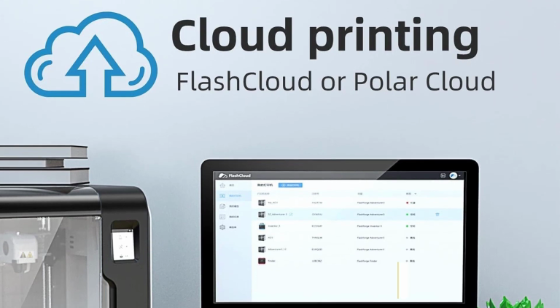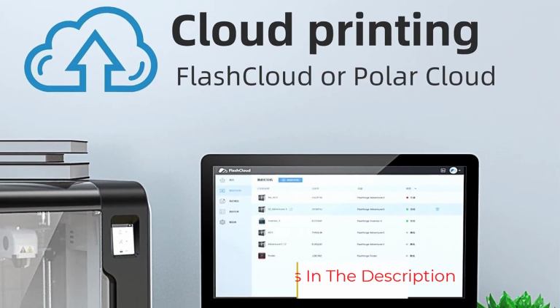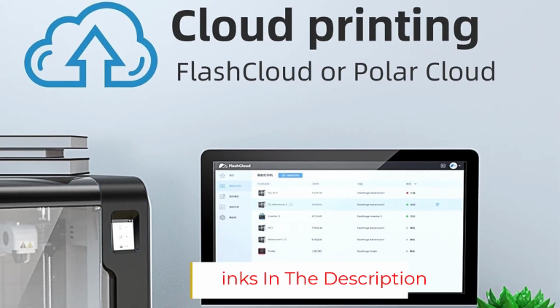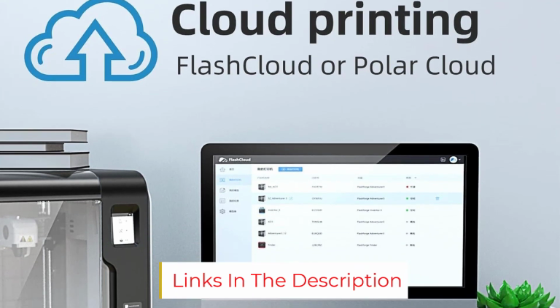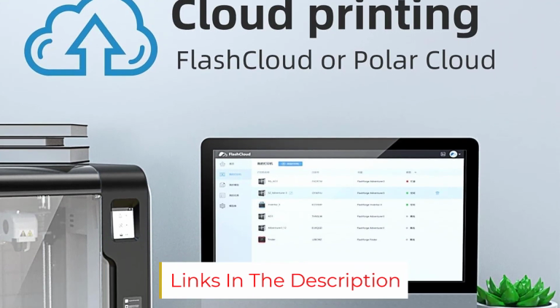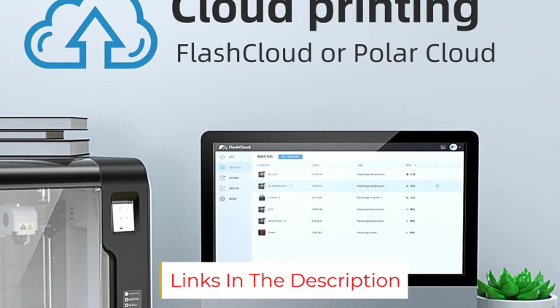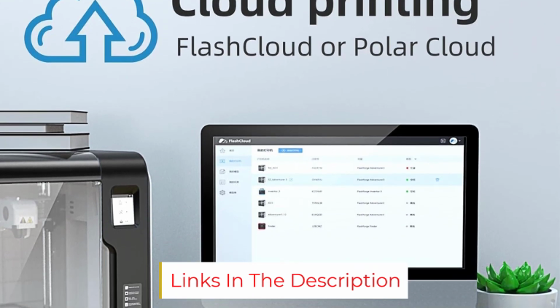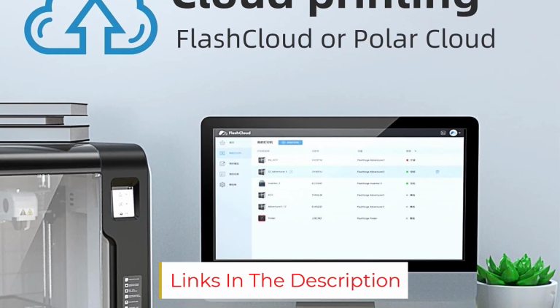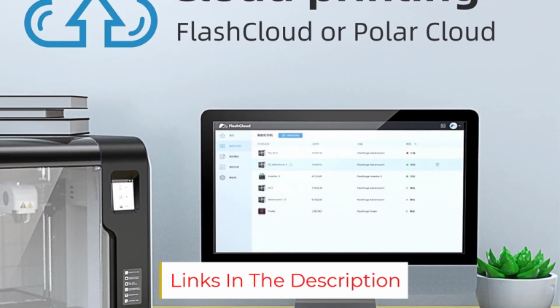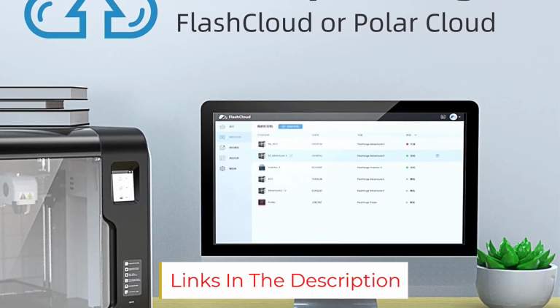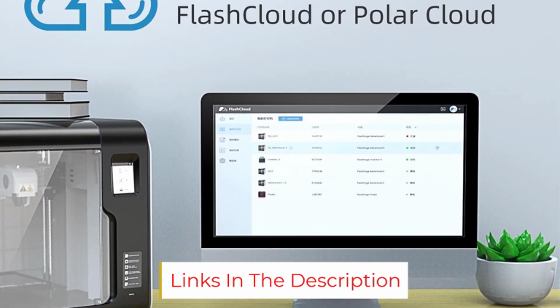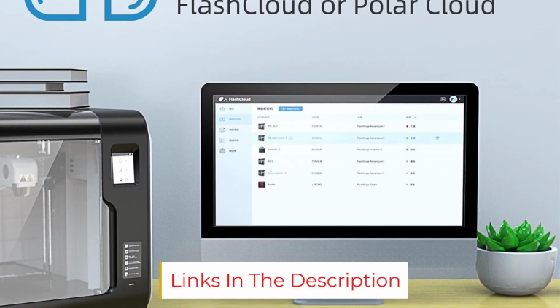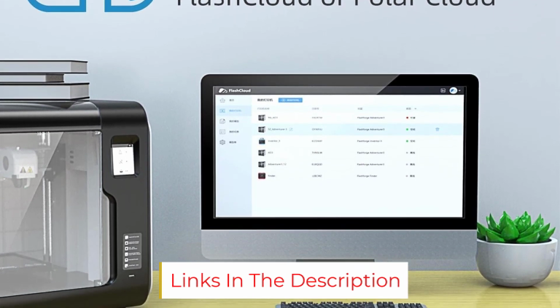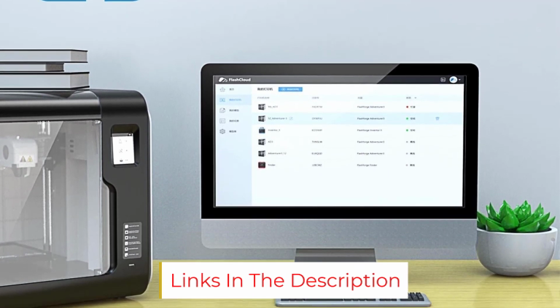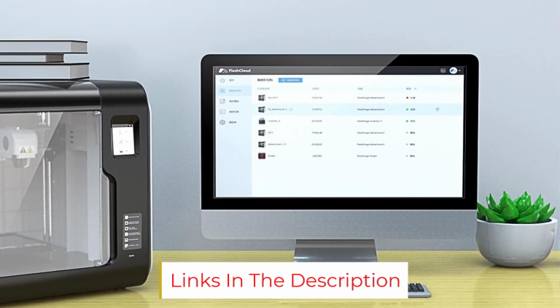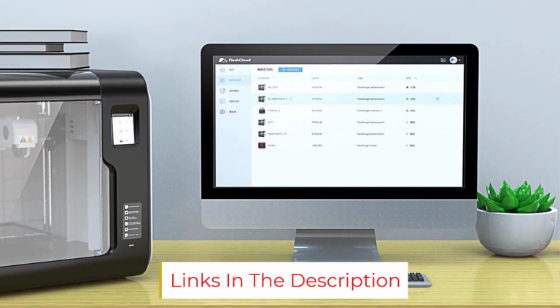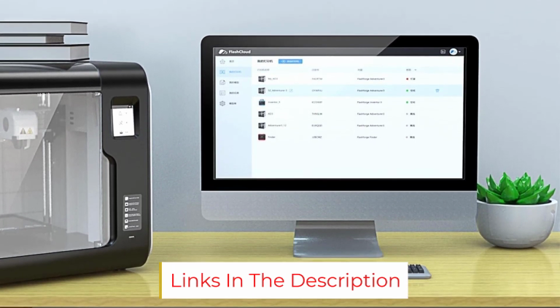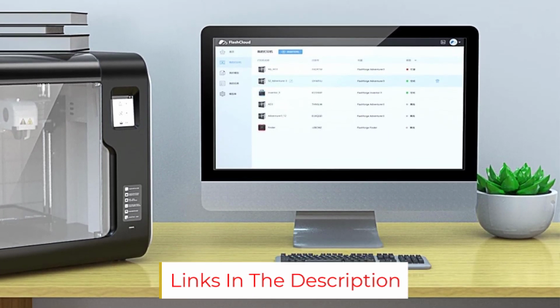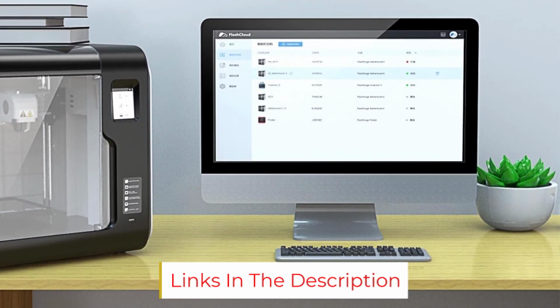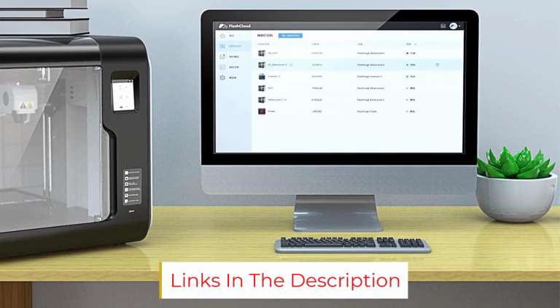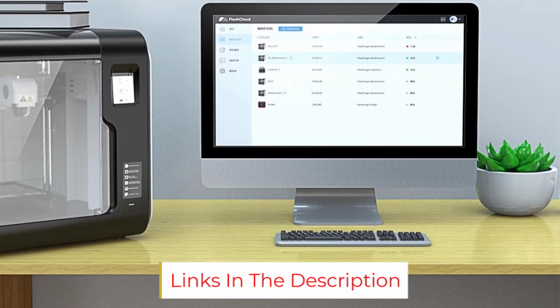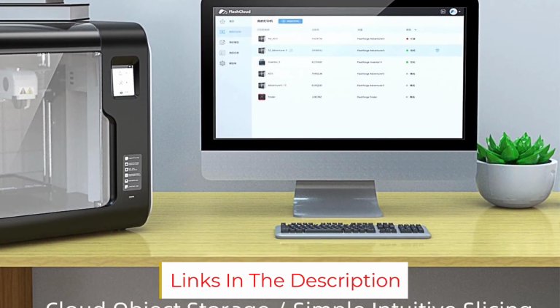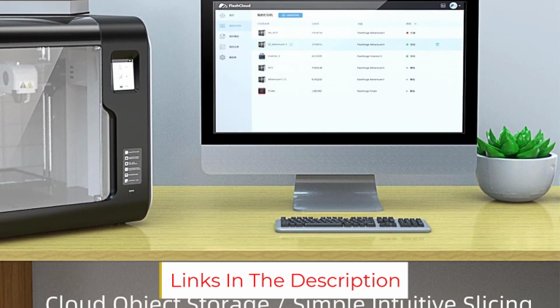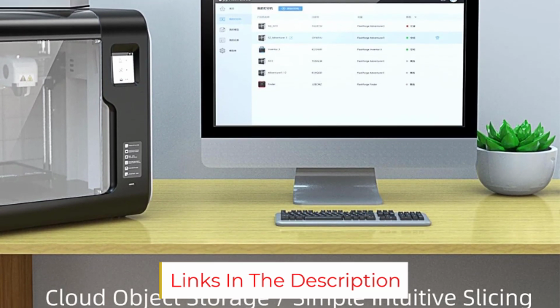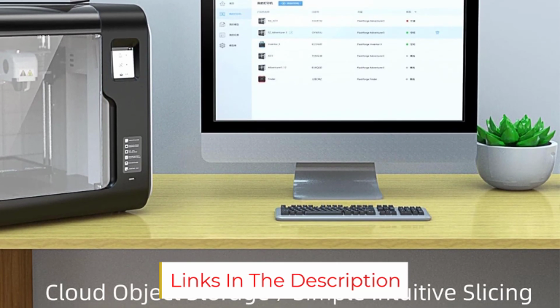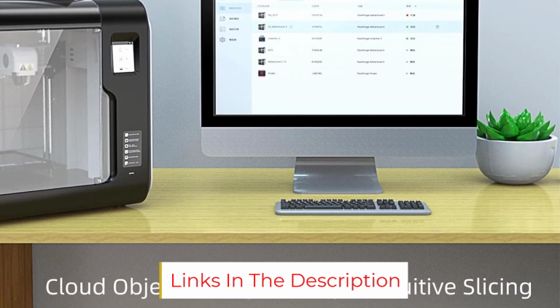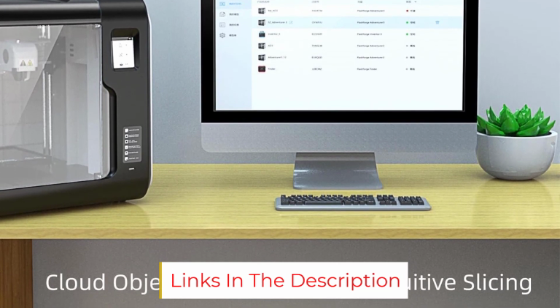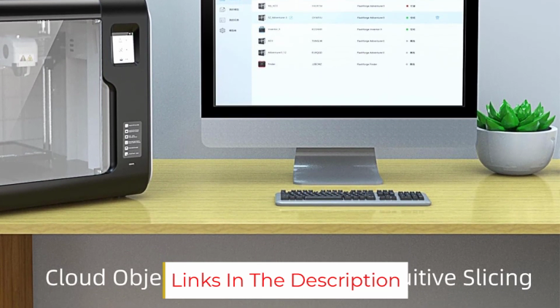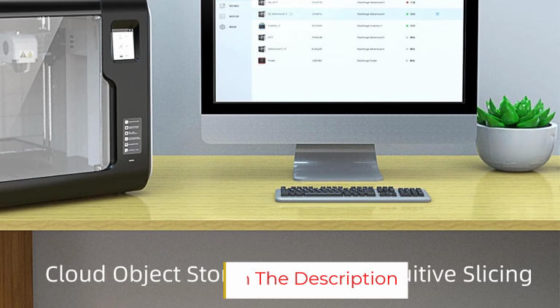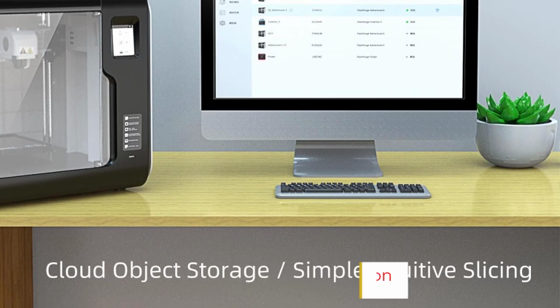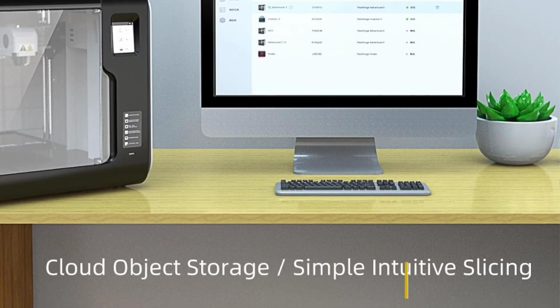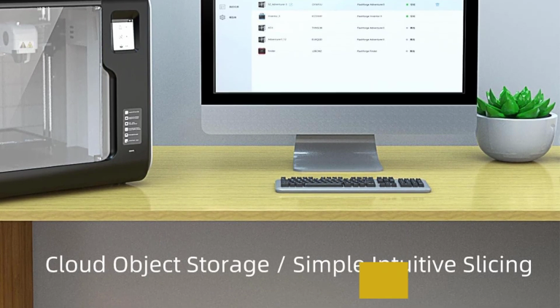One buyer in particular confirmed: it's so user-friendly, everything worked immediately.